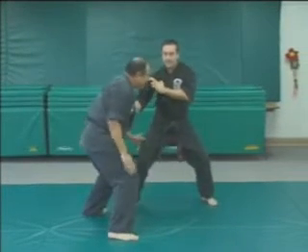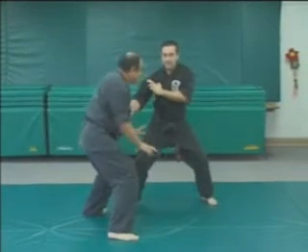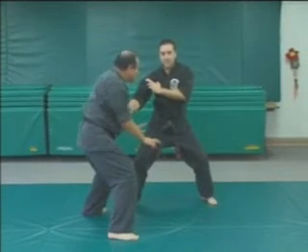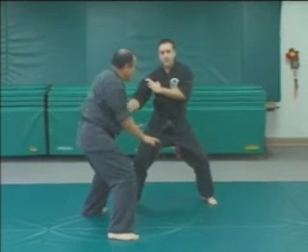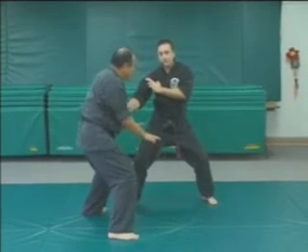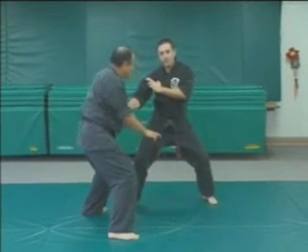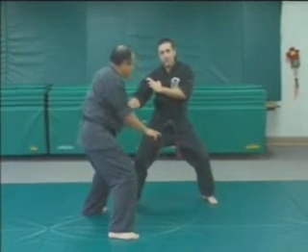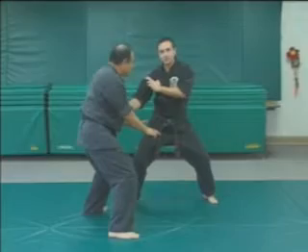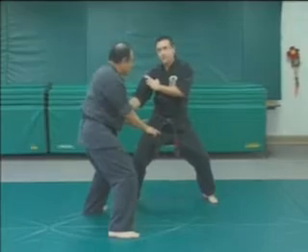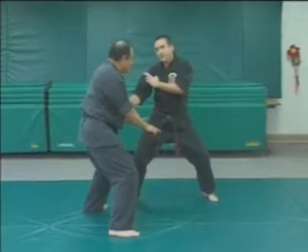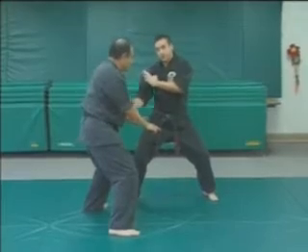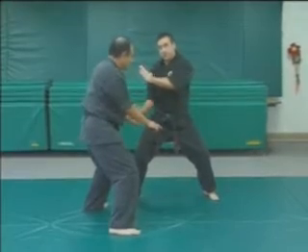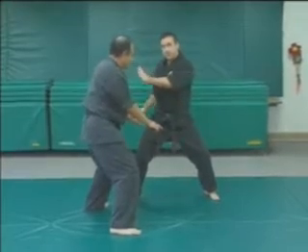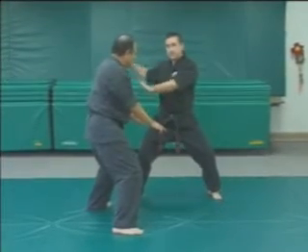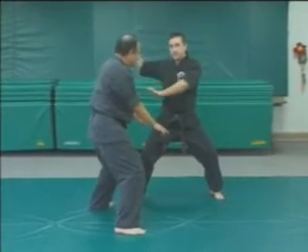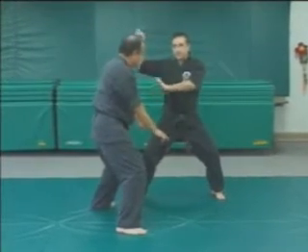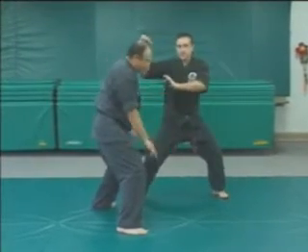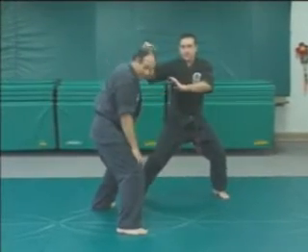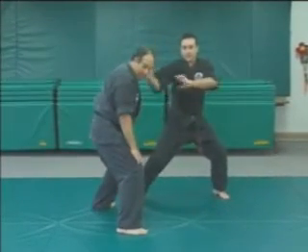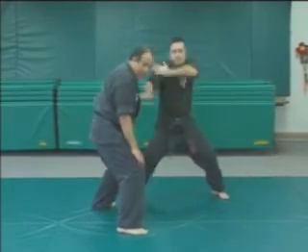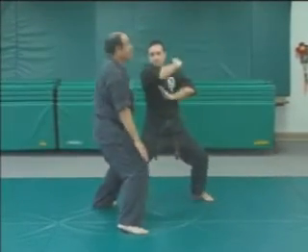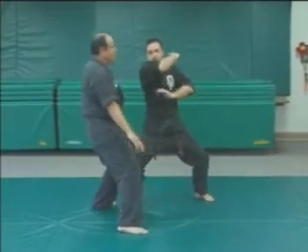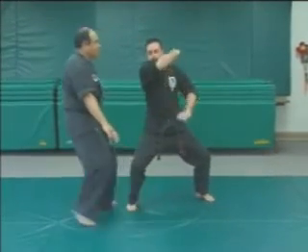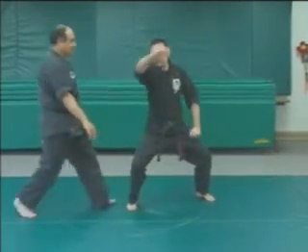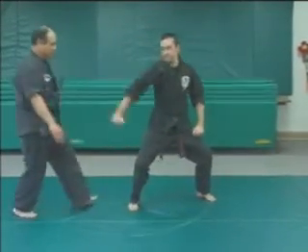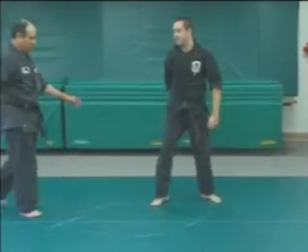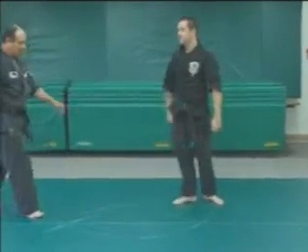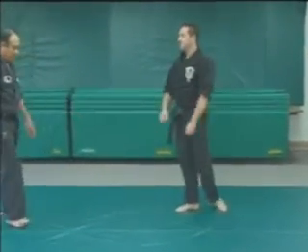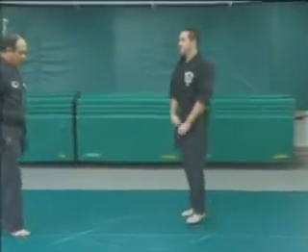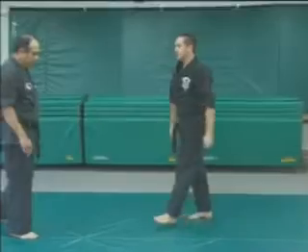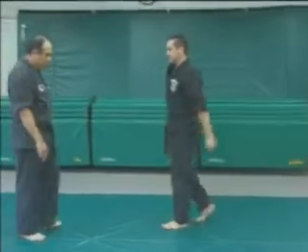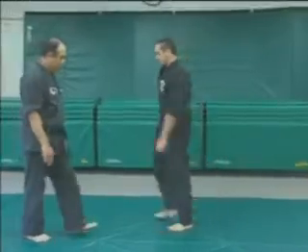If his hands are up, that's great — we can clear them. If he's doubled over really far, we can just hammer fist him in the head. Alright, so we'll try it from the single.